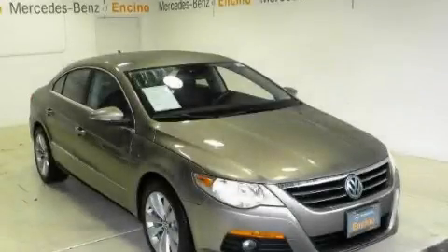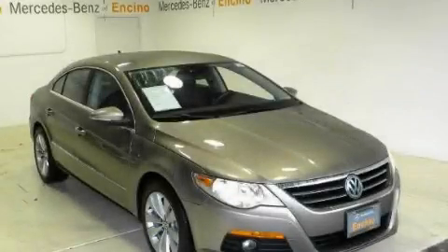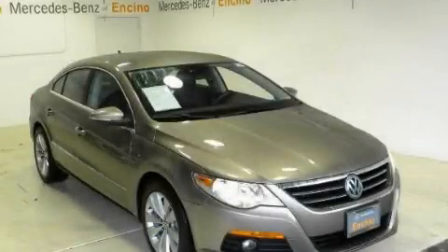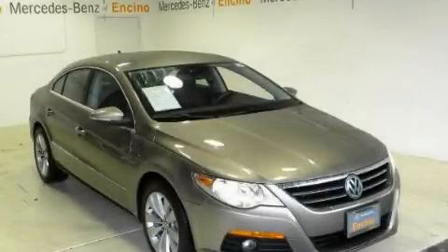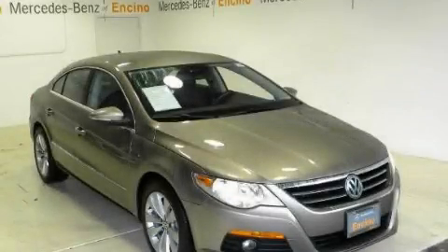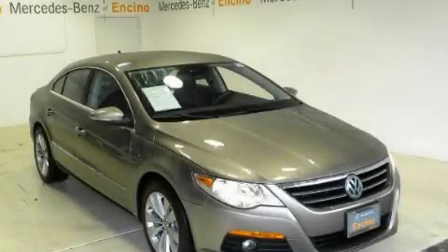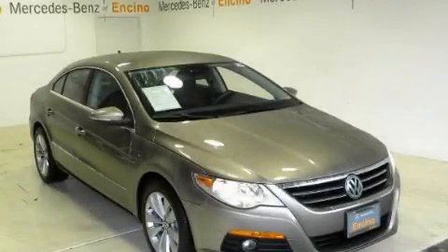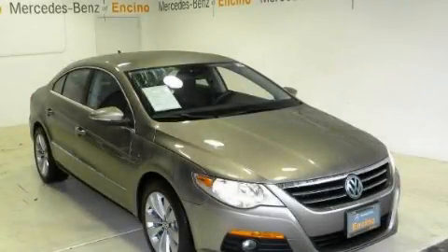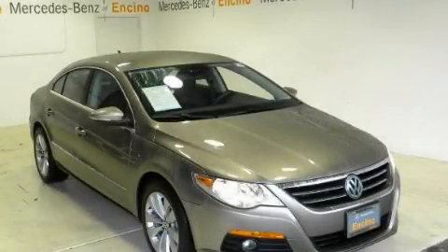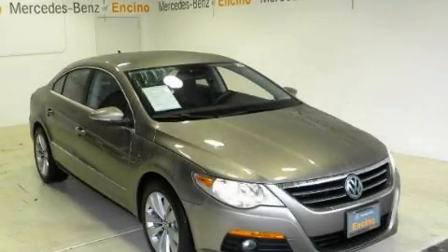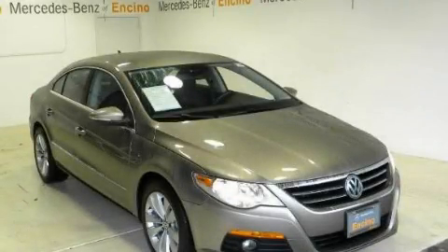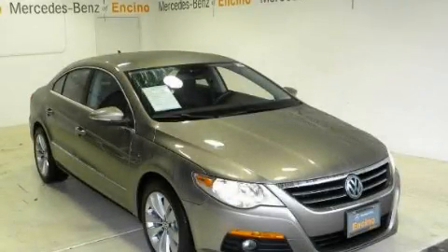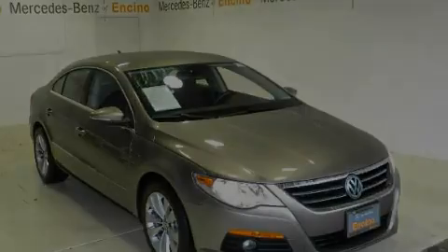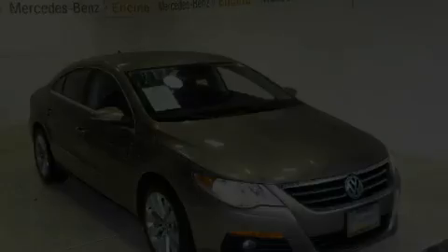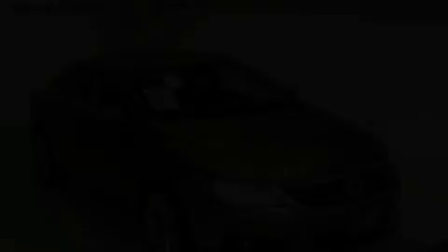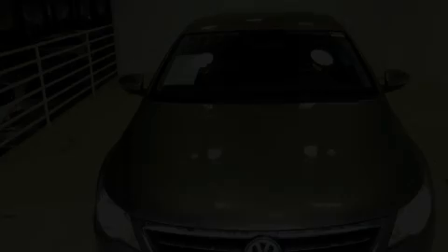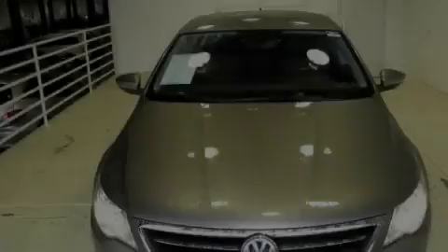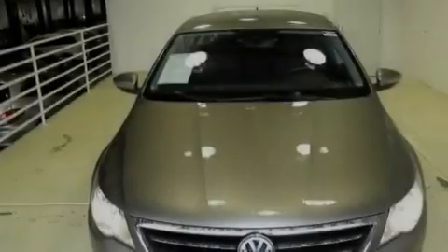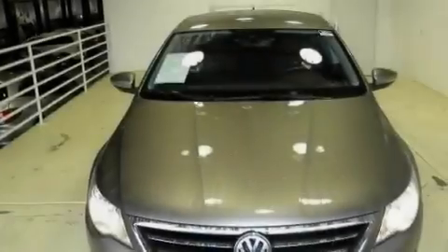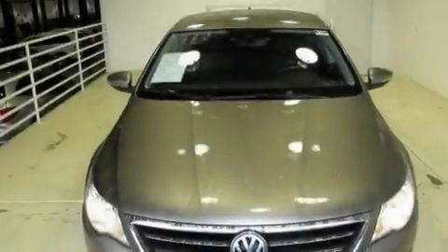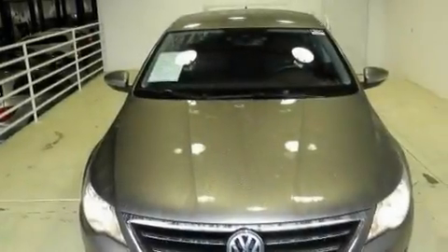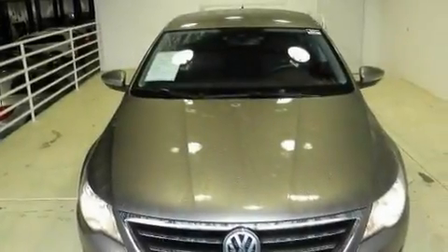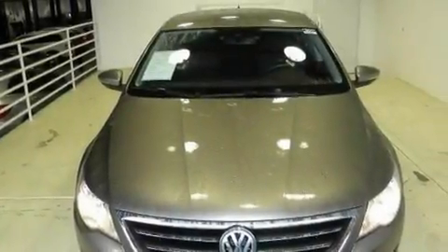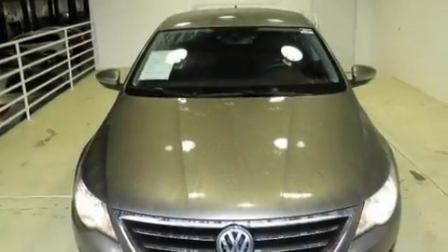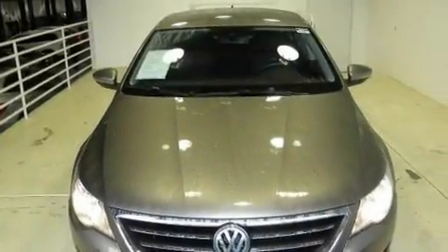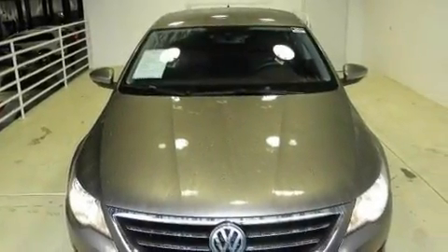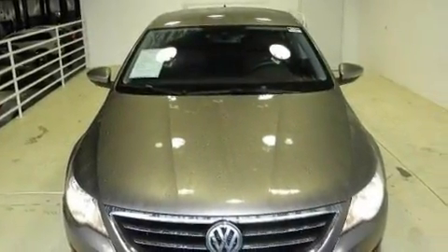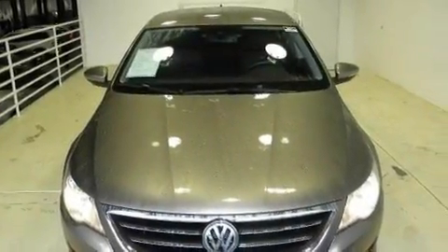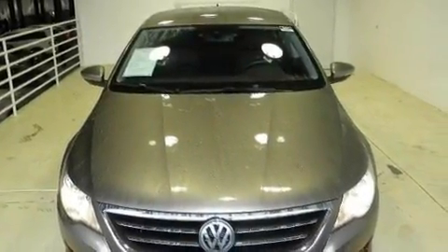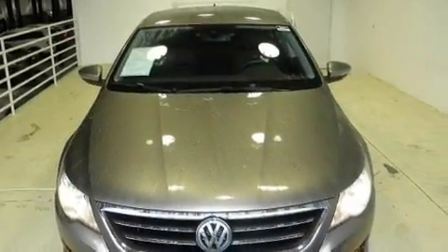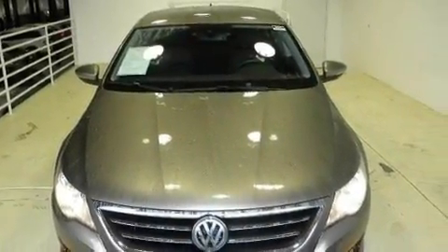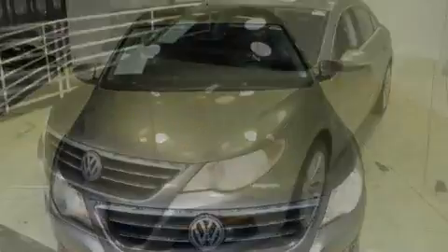This is a 2009 Volkswagen CC. It has a 2.0-liter four-cylinder engine and an automatic transmission.